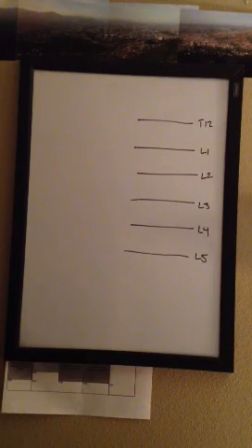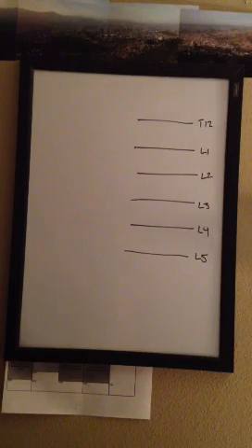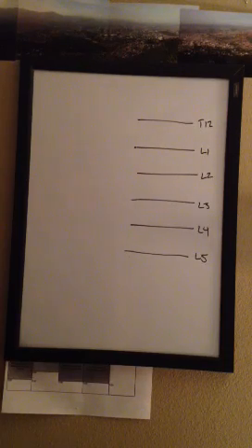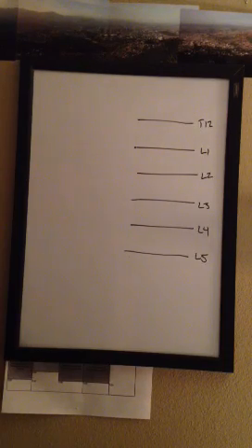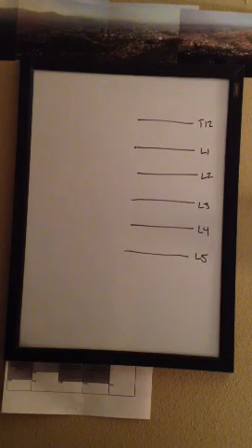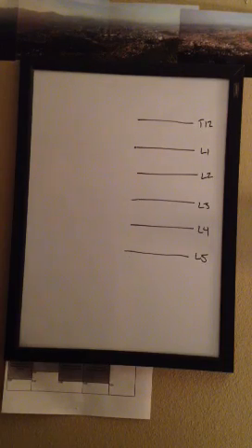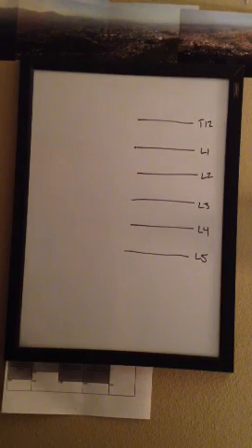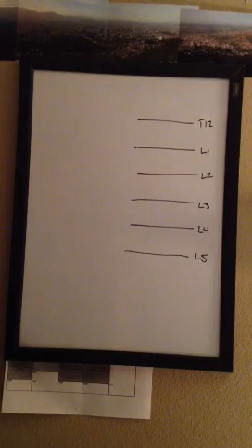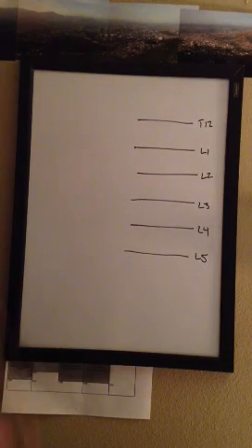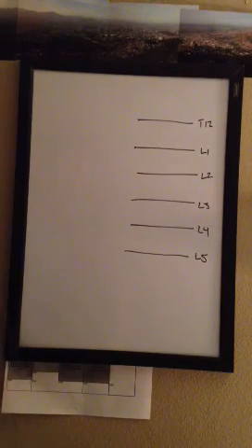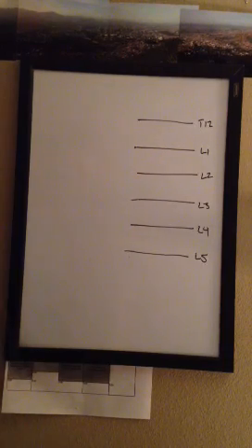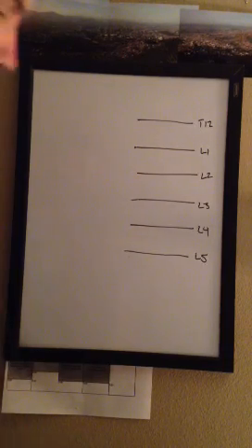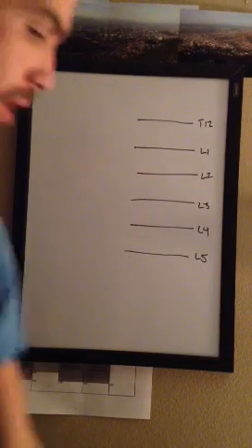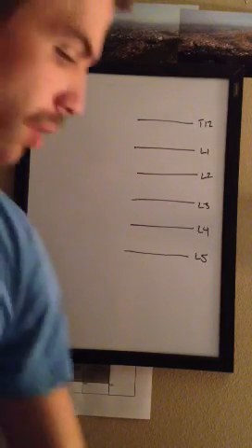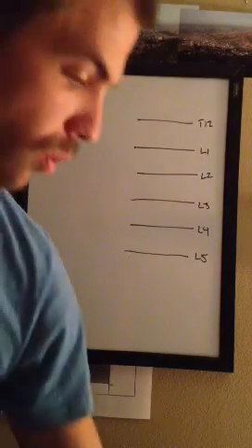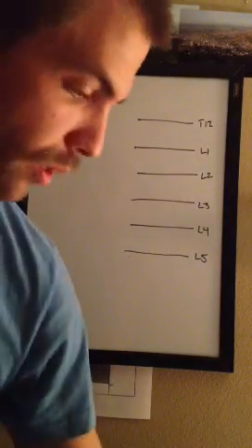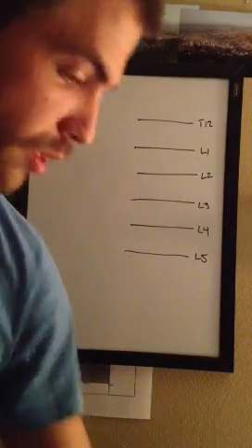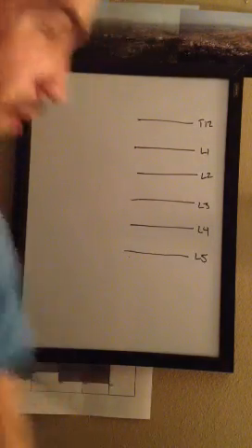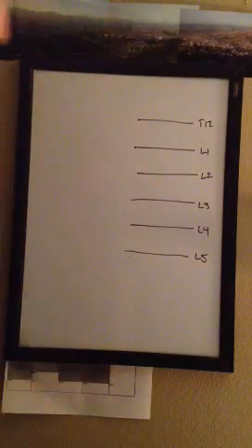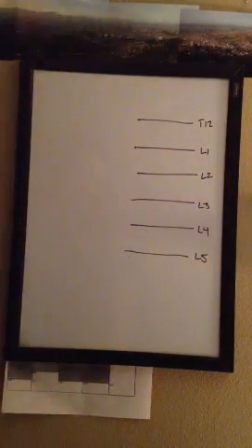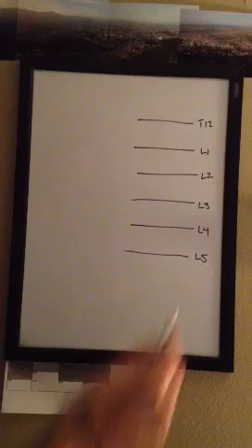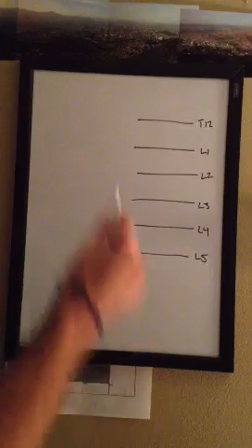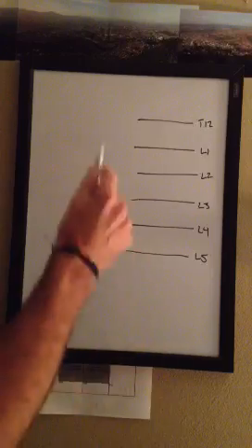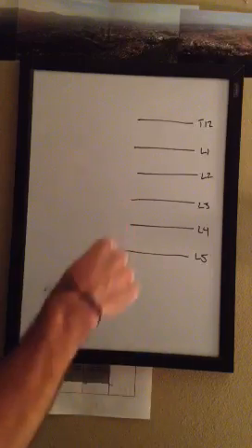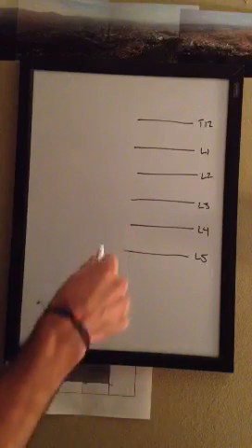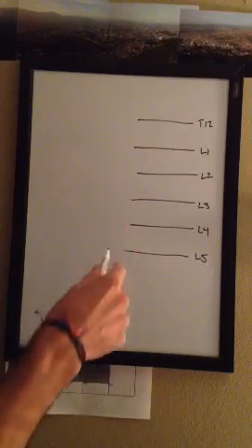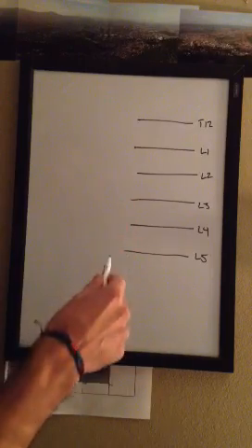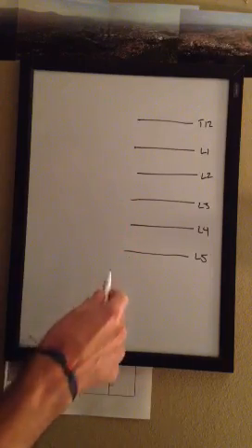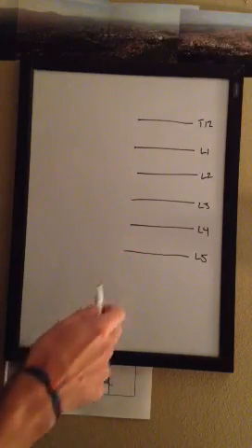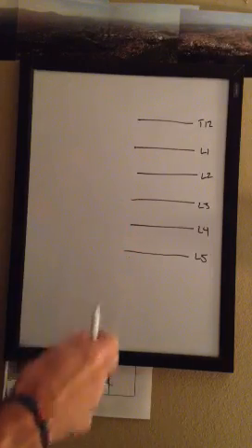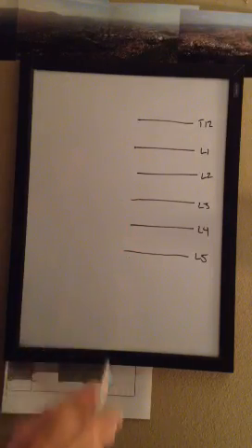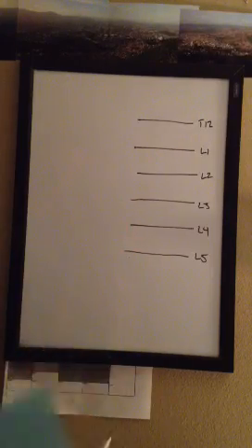All right, Zach. What we're going to start with, I'm just going to go ahead and give you the lumbar plexus first.